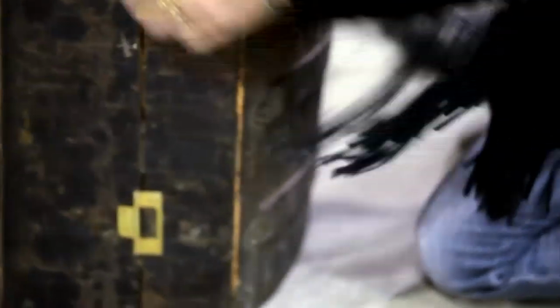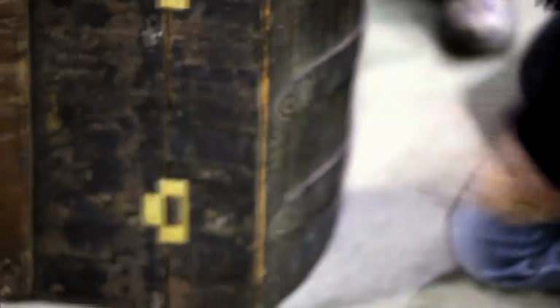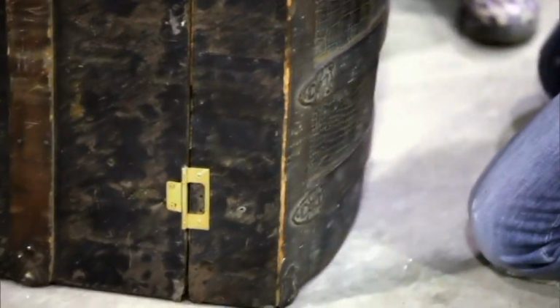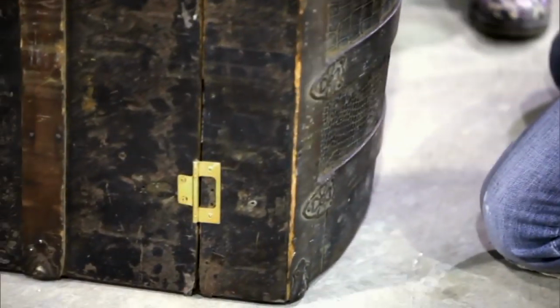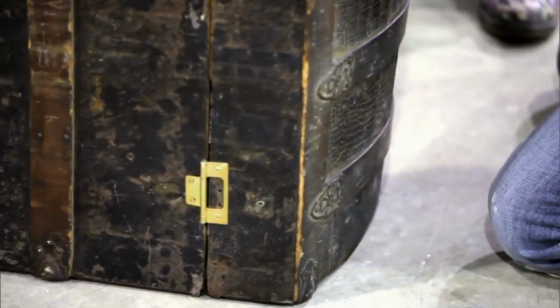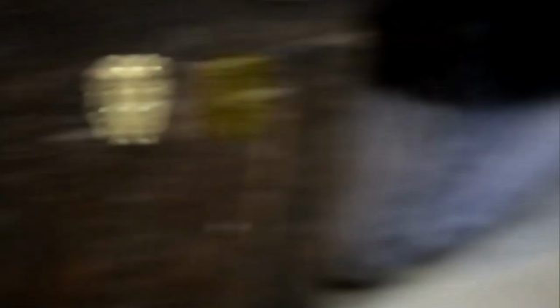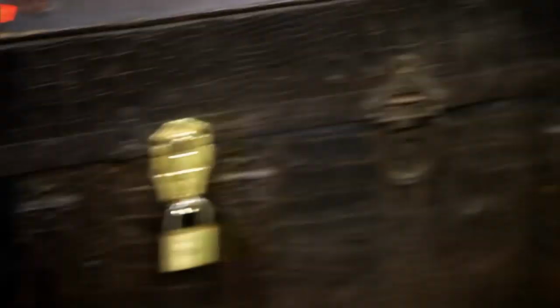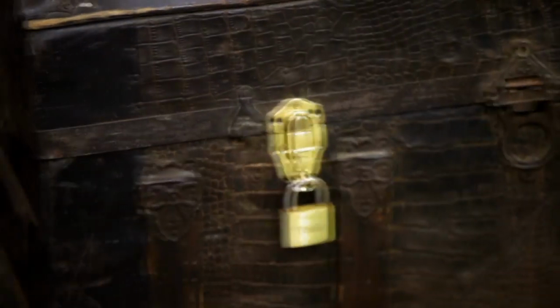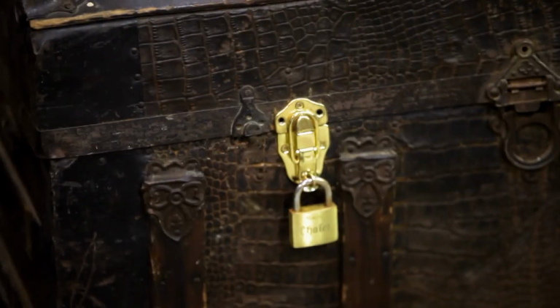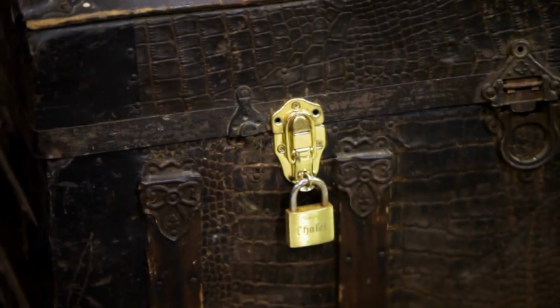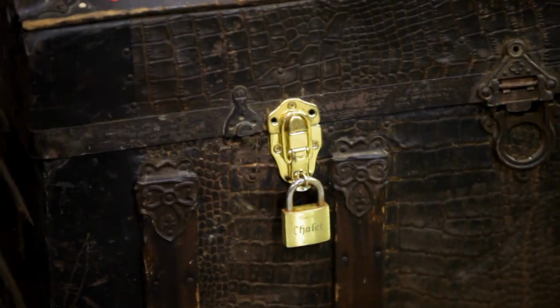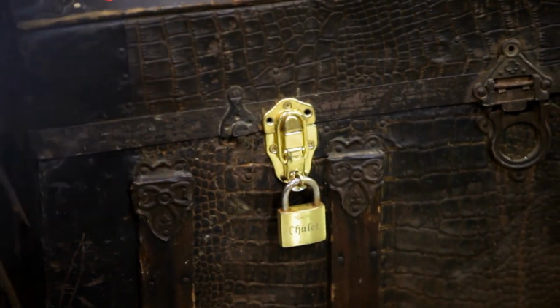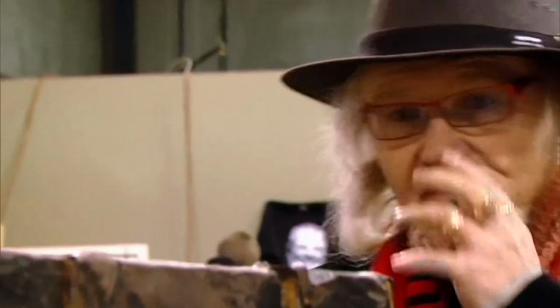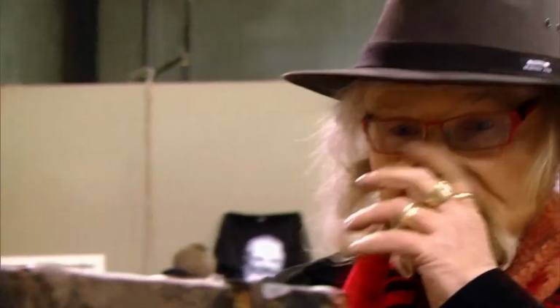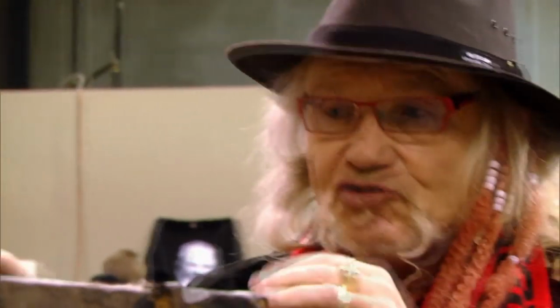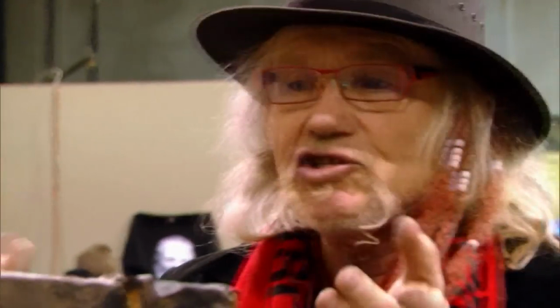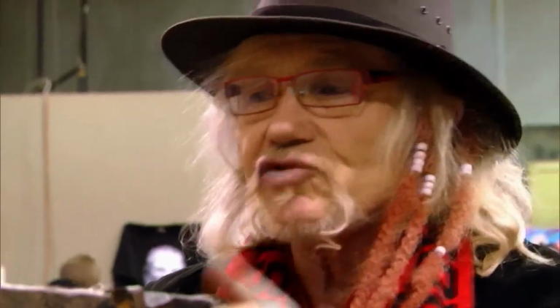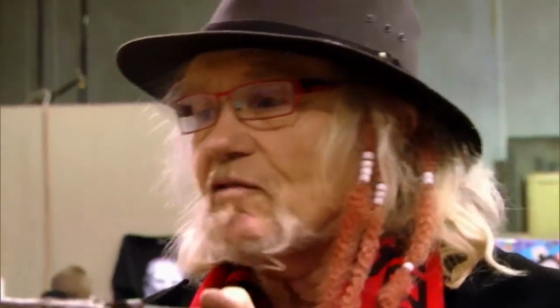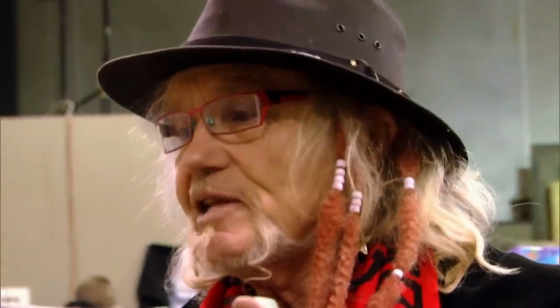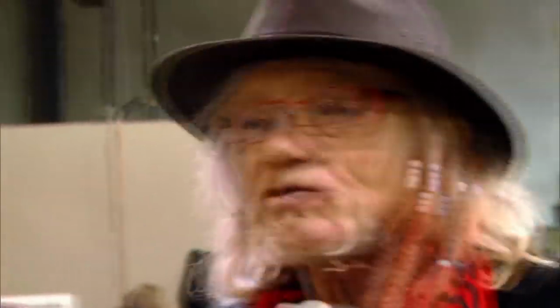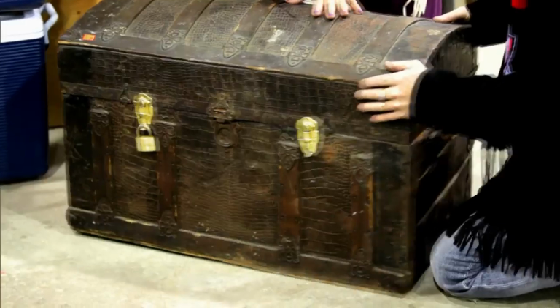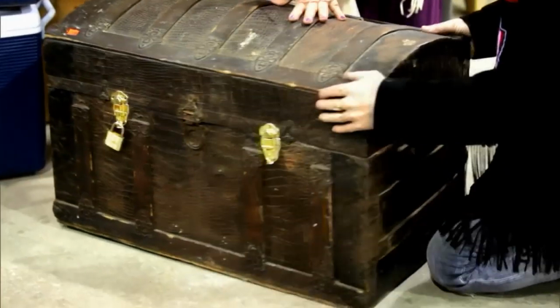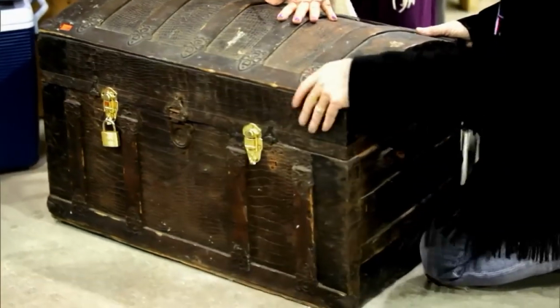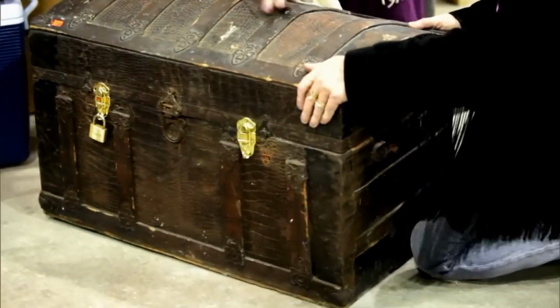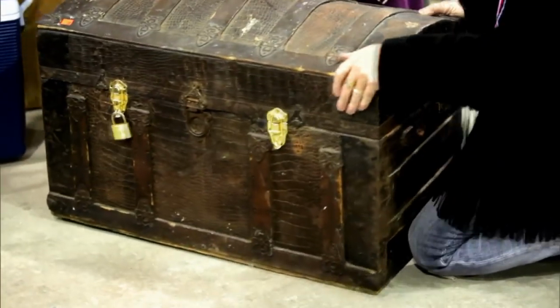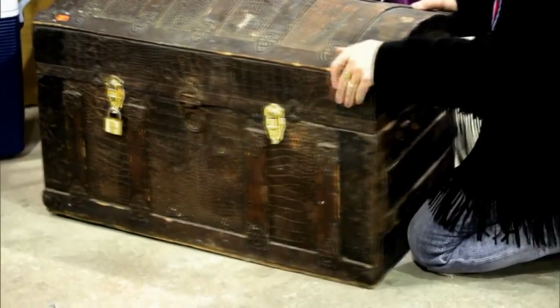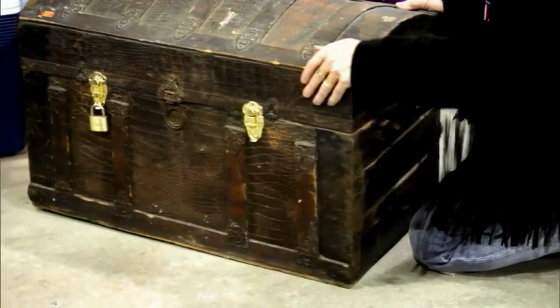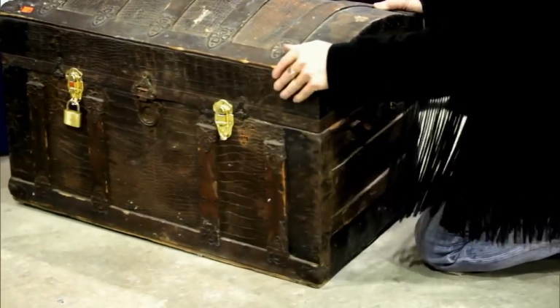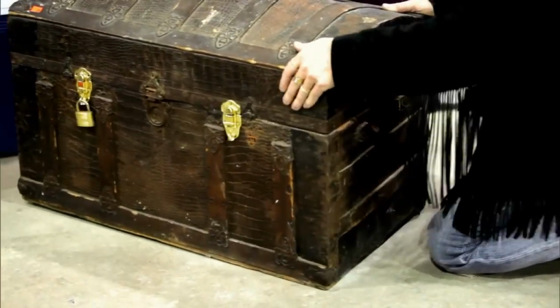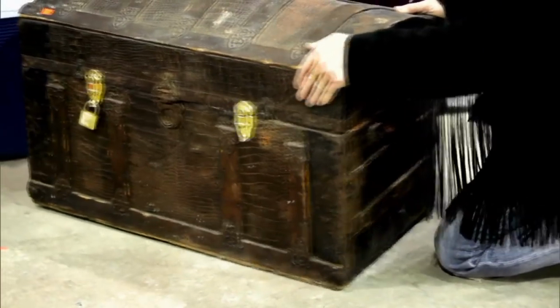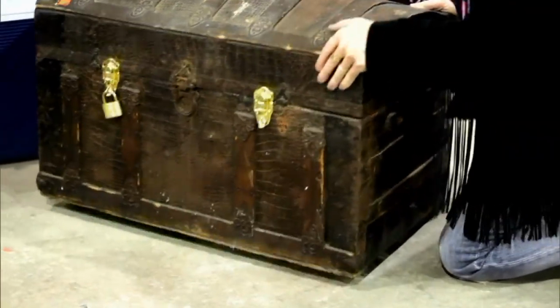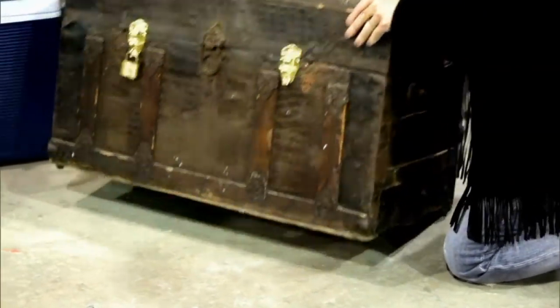They put new hinges on the back. They've got a lock on the front. Somebody's used it as their treasure trove. Obviously, they don't want somebody getting in here. Who knows what's in here?